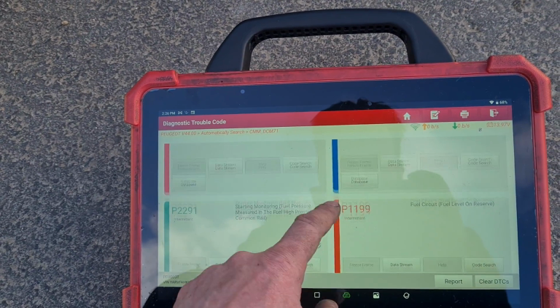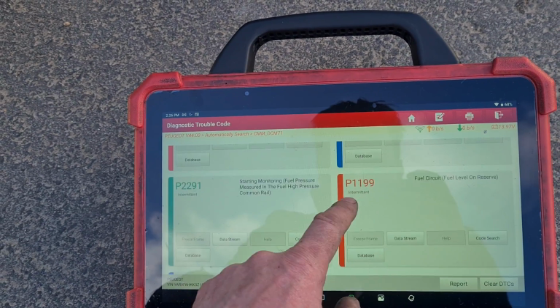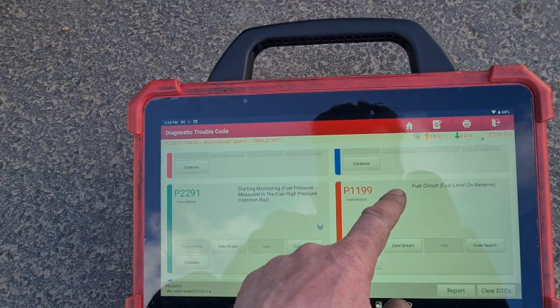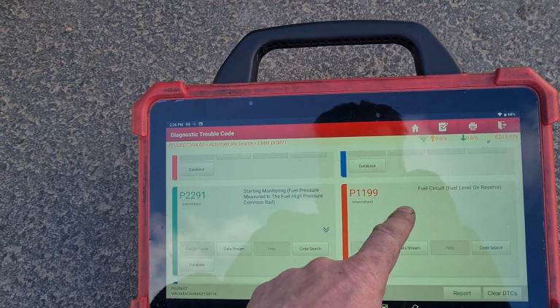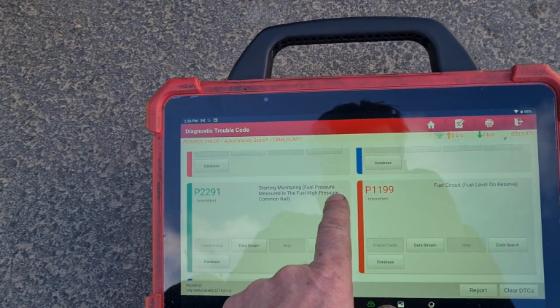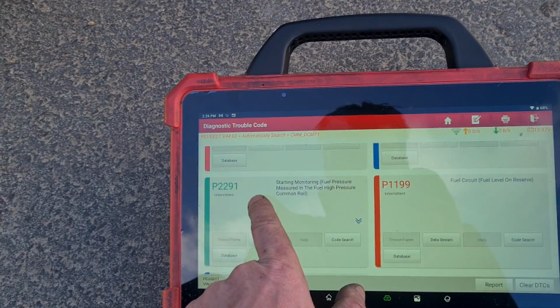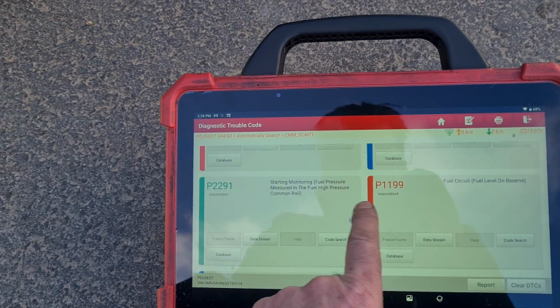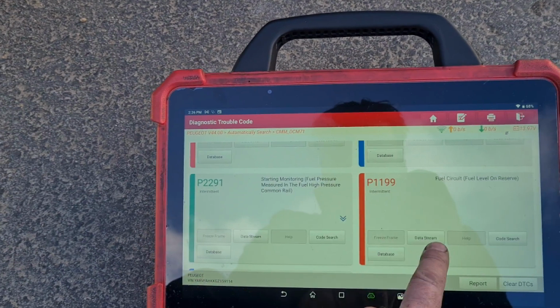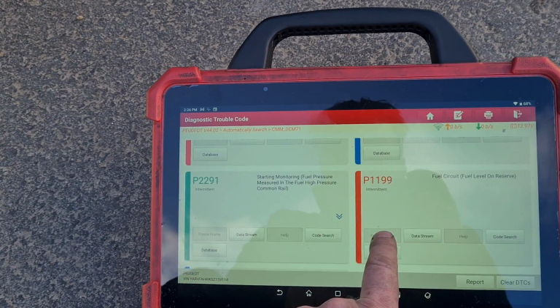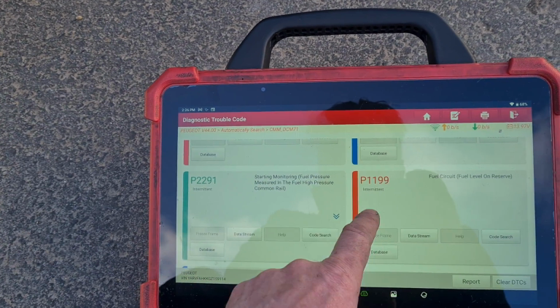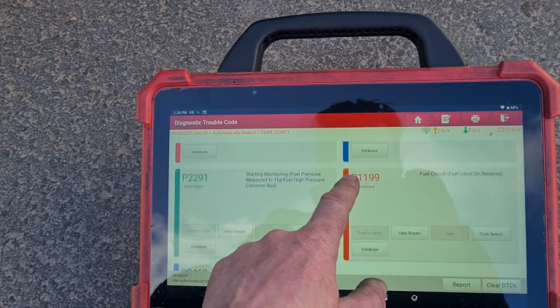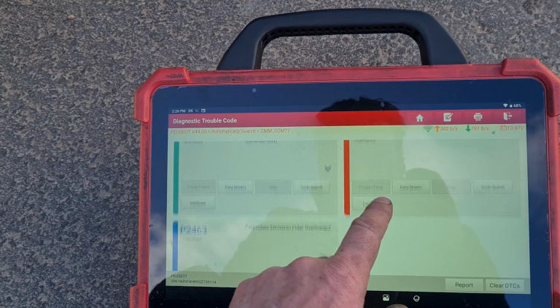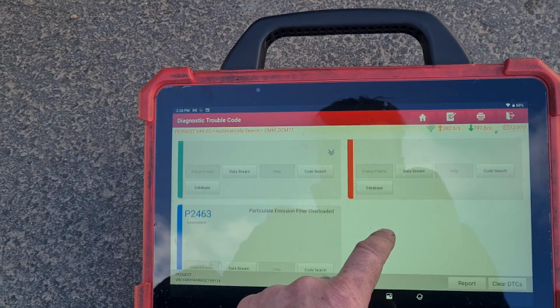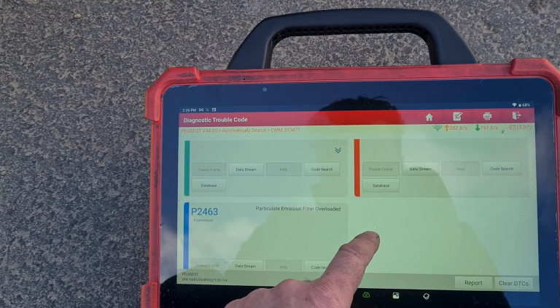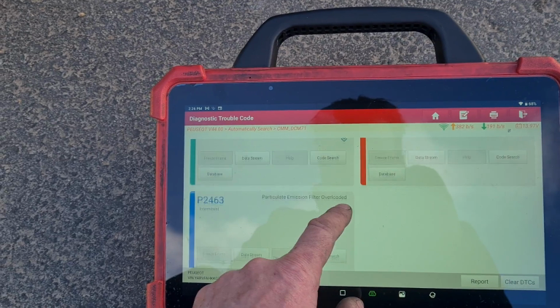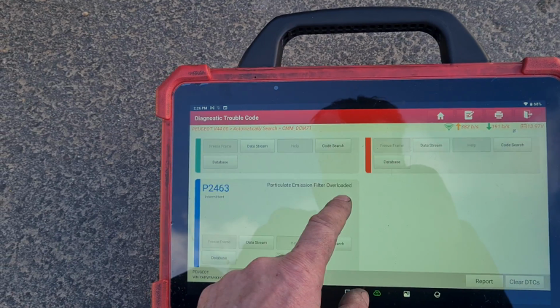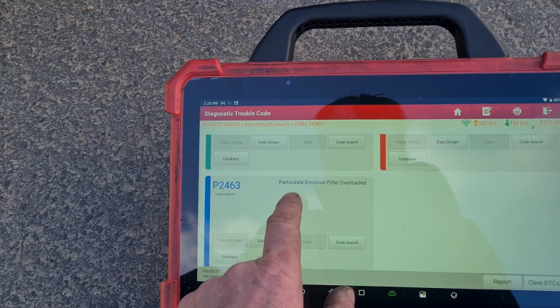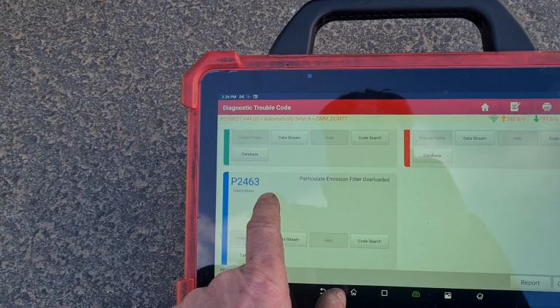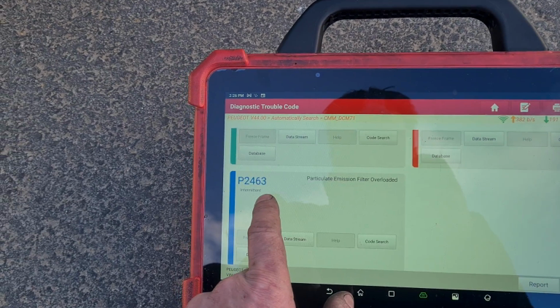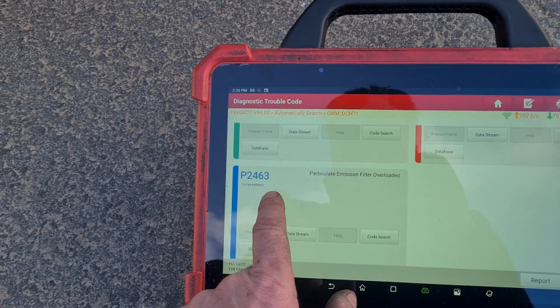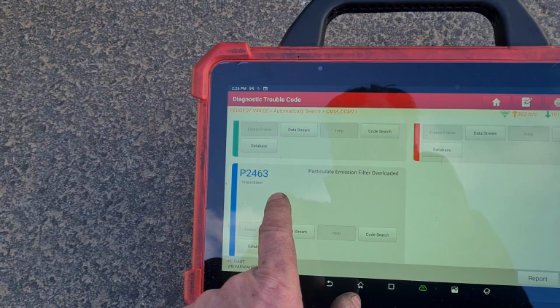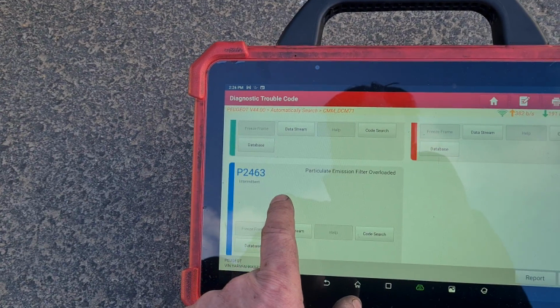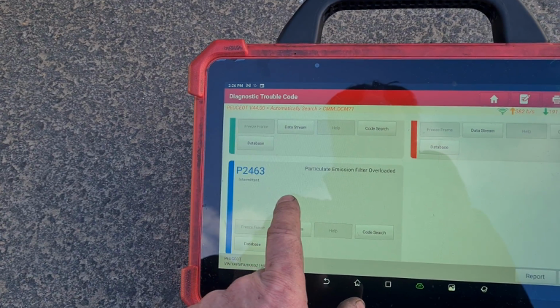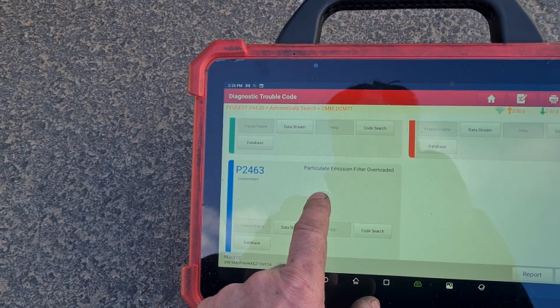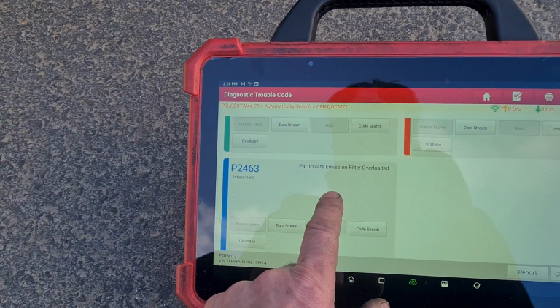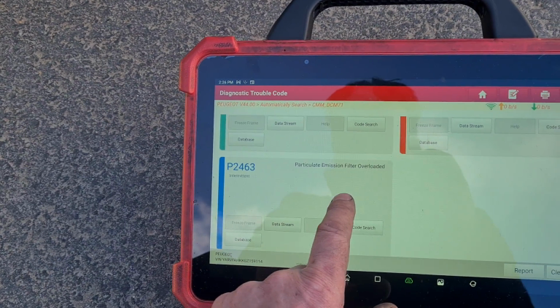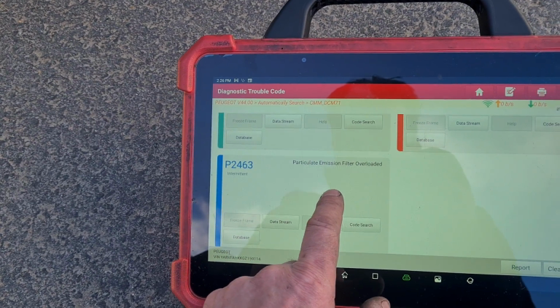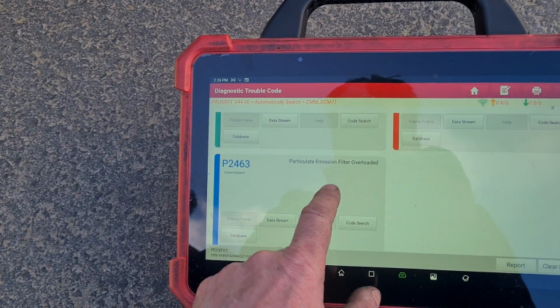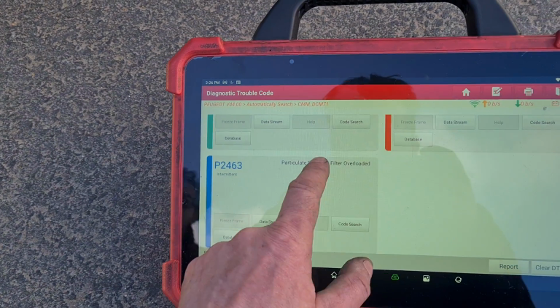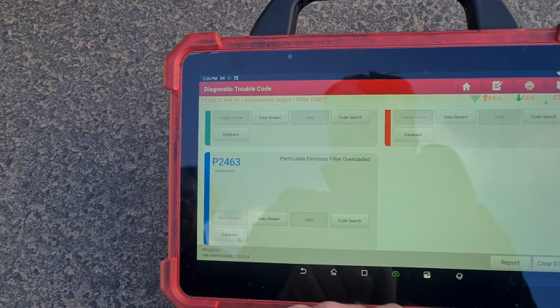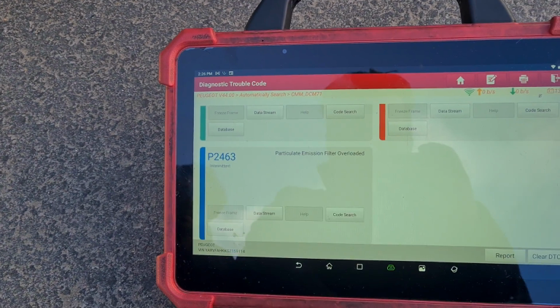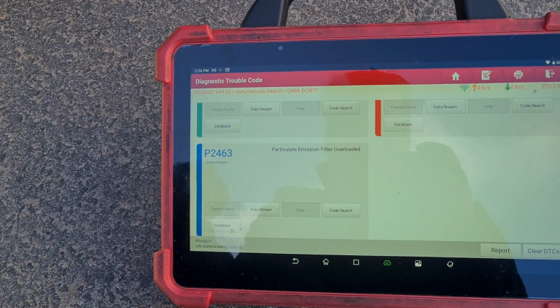They hadn't done the fuel filters — that's why we've got fuel pressure codes — and we've also got a P2463: particle filter overloaded.